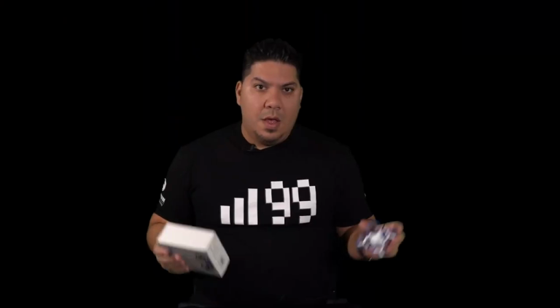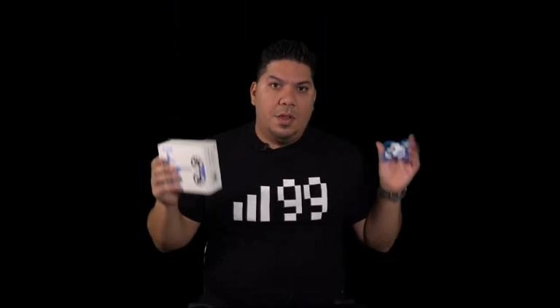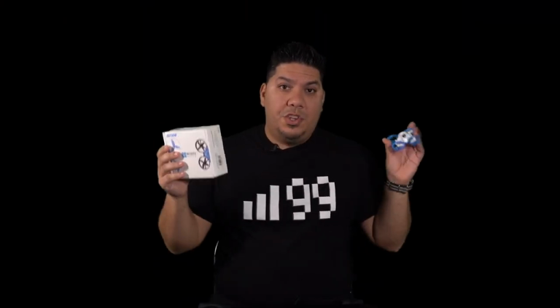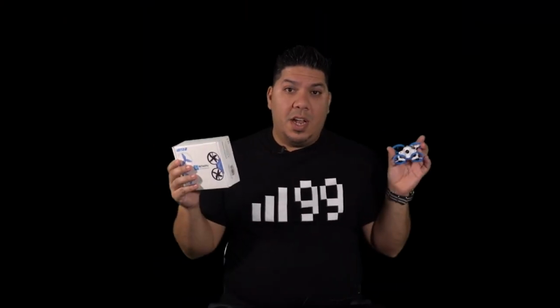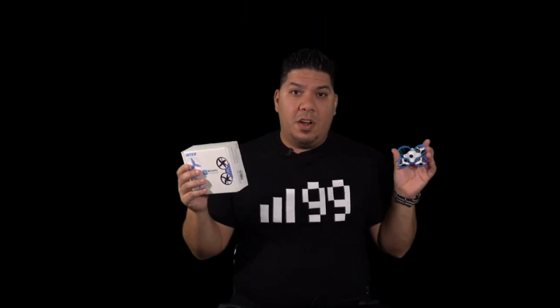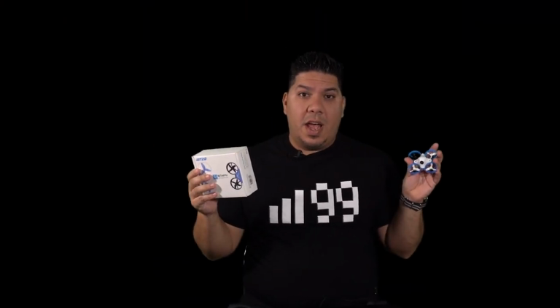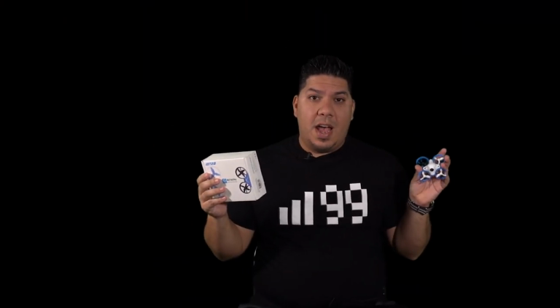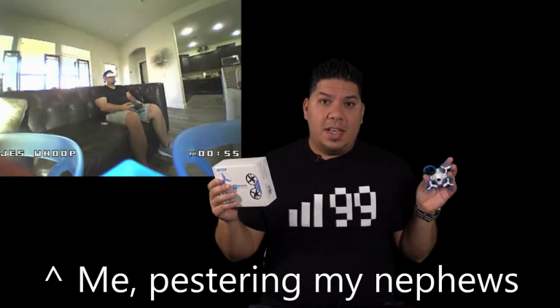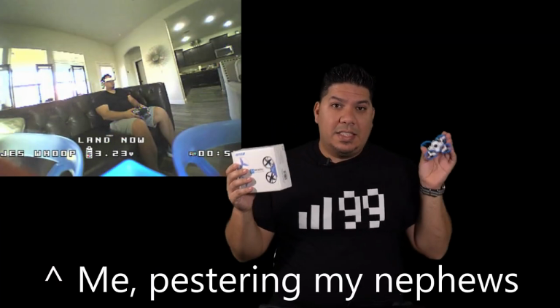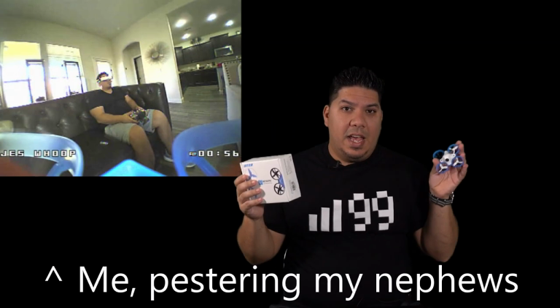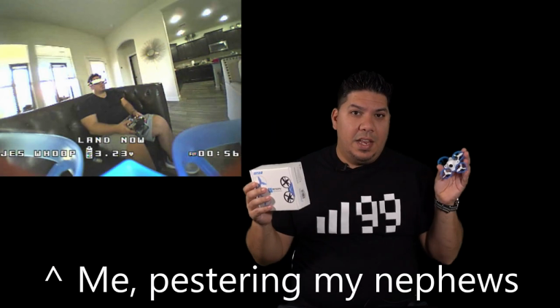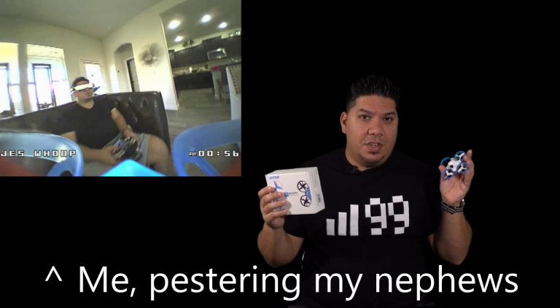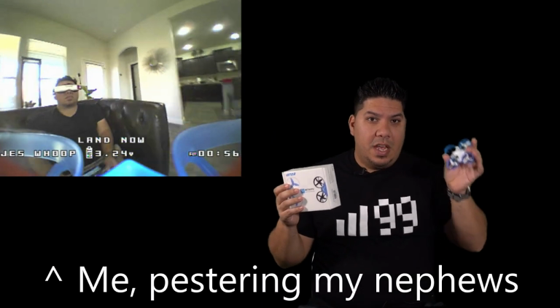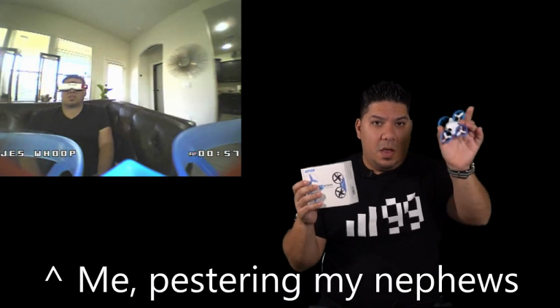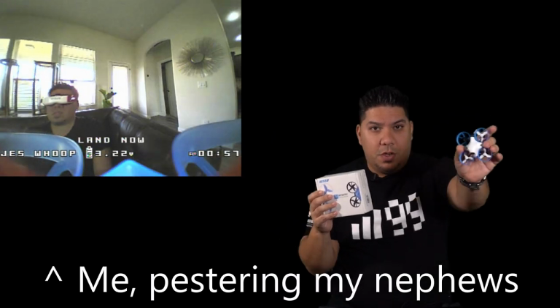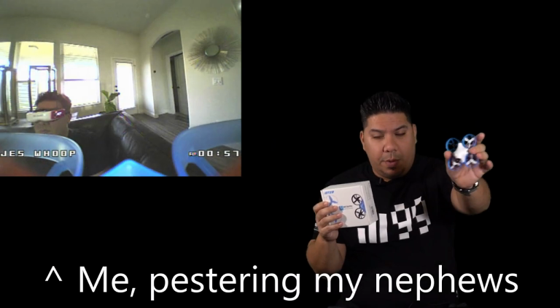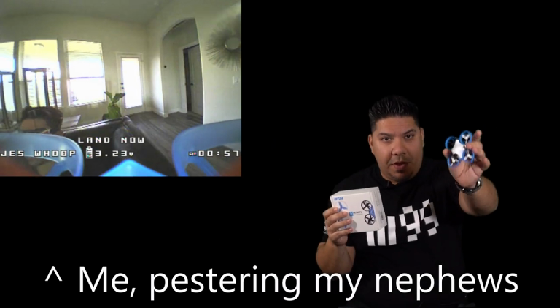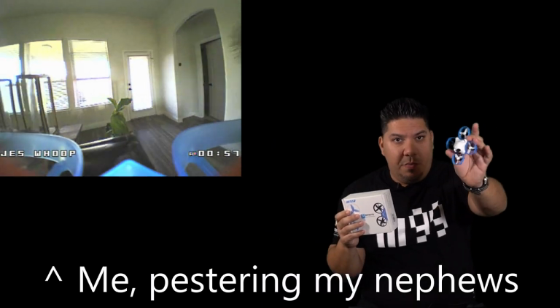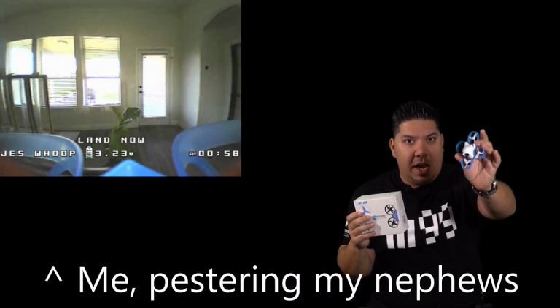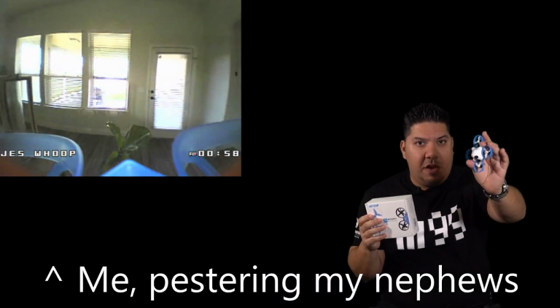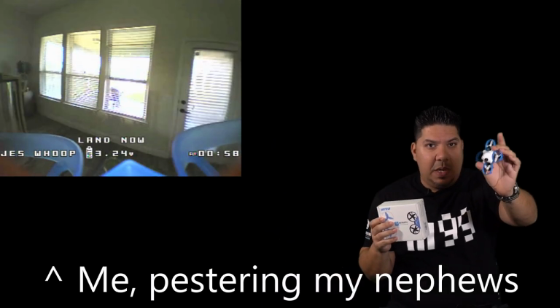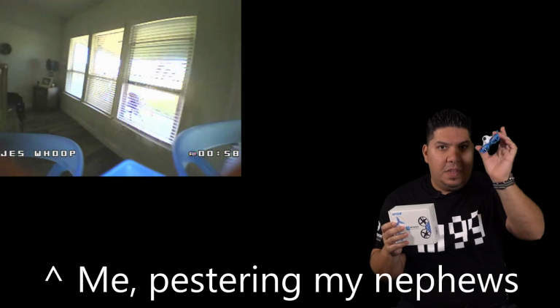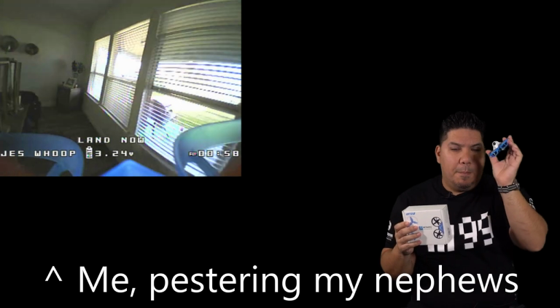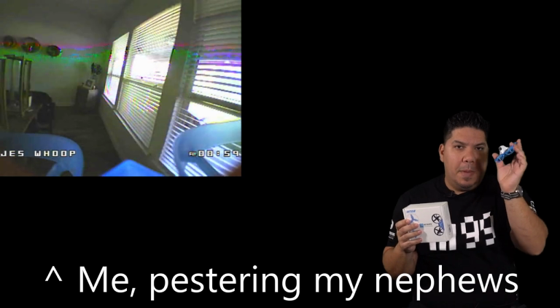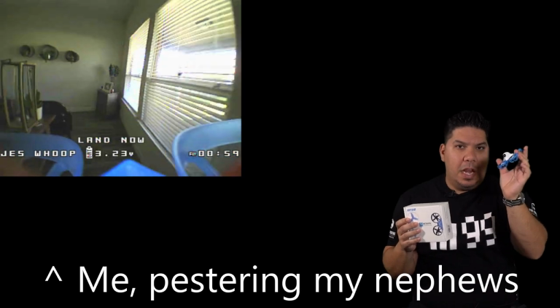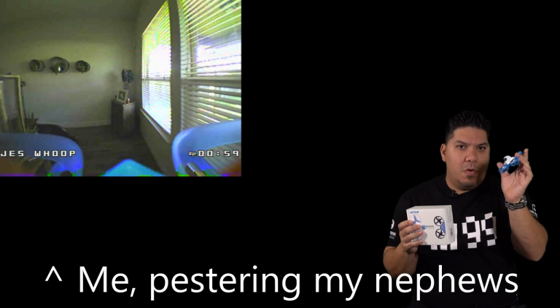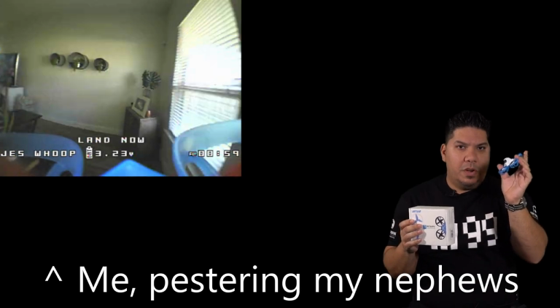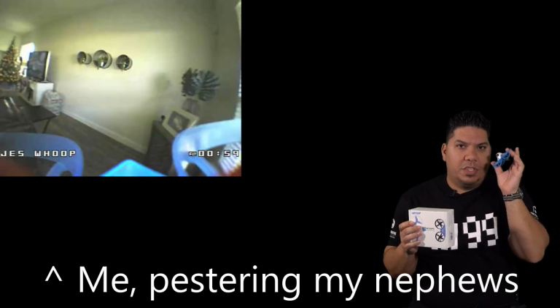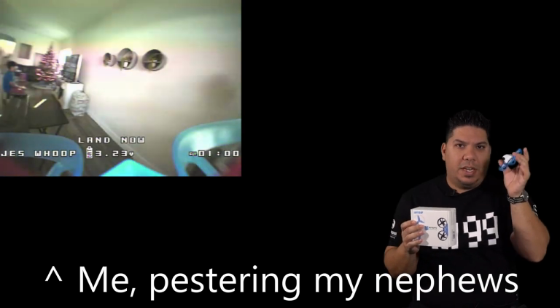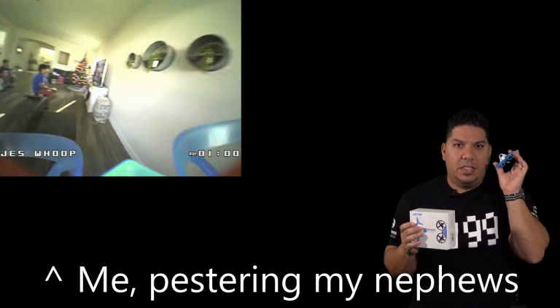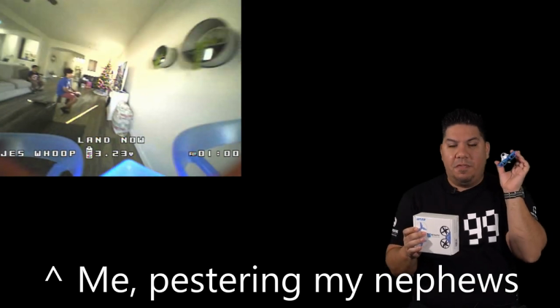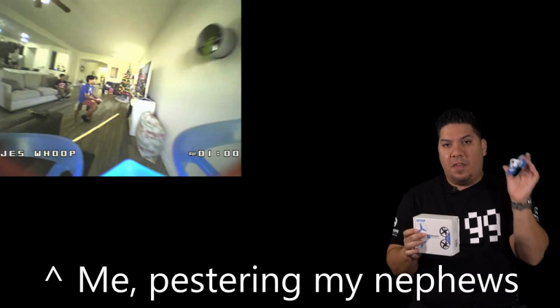John here, guys, and today we're talking about the new Beta FPV Meteor 65.